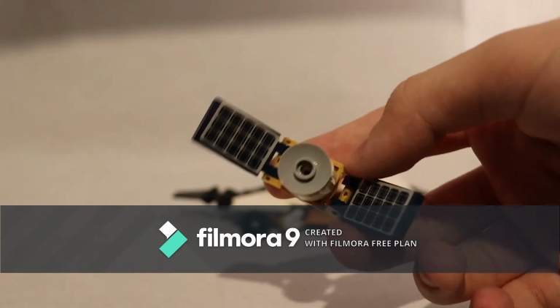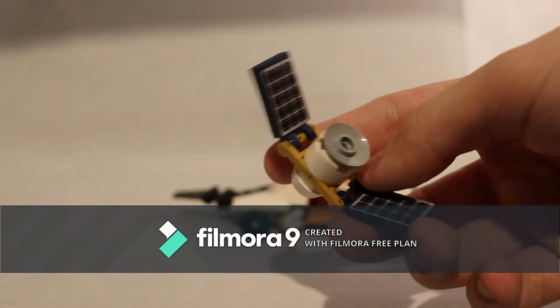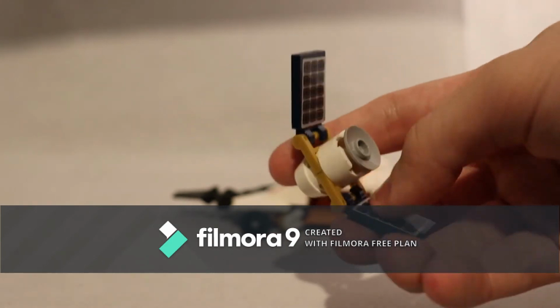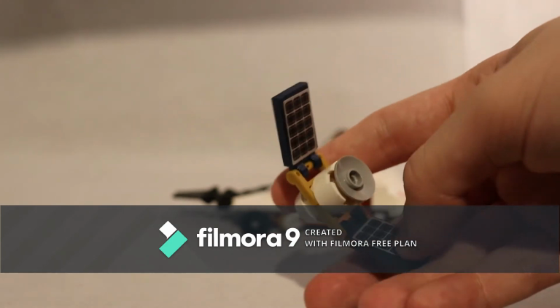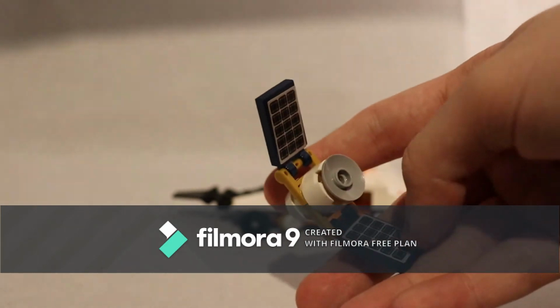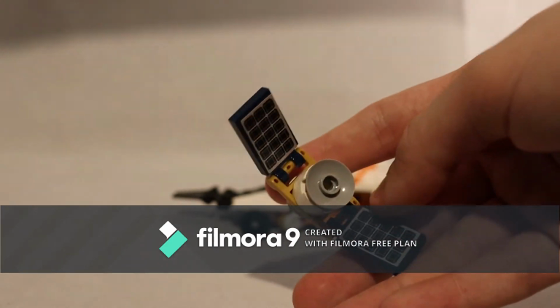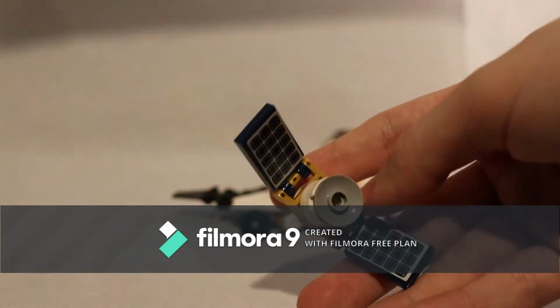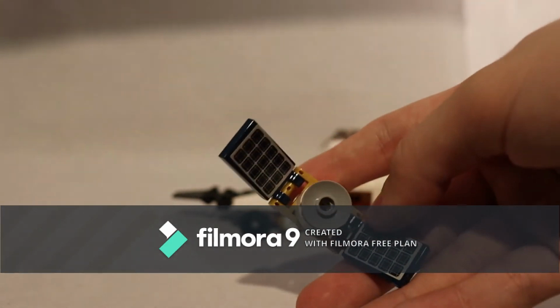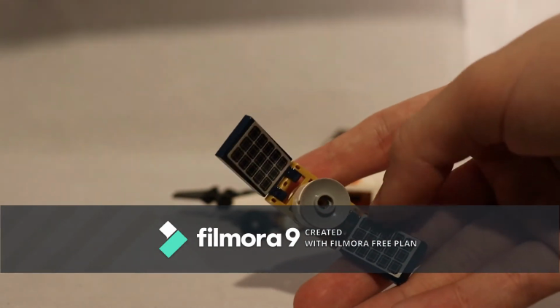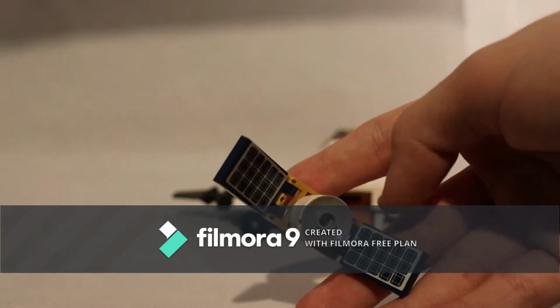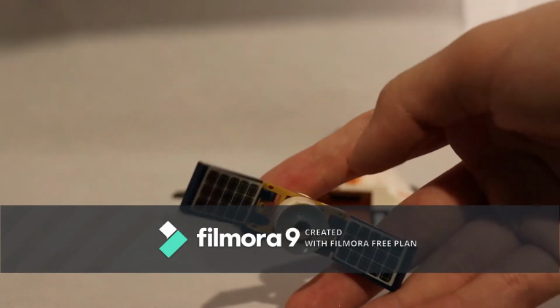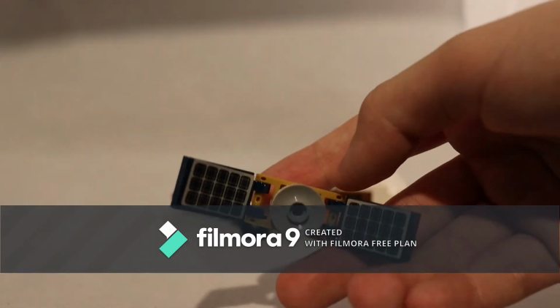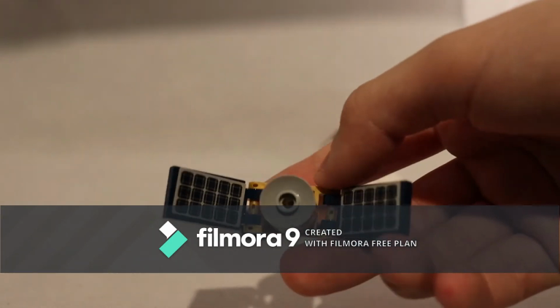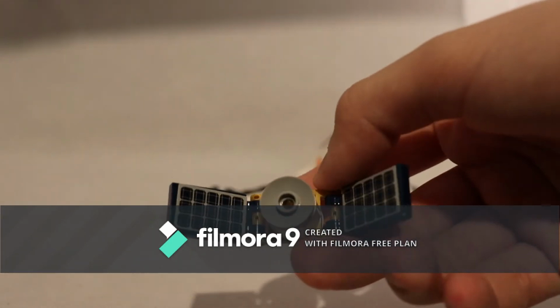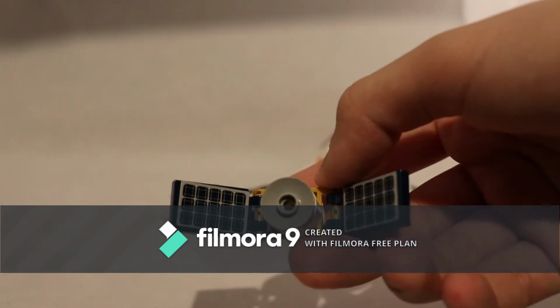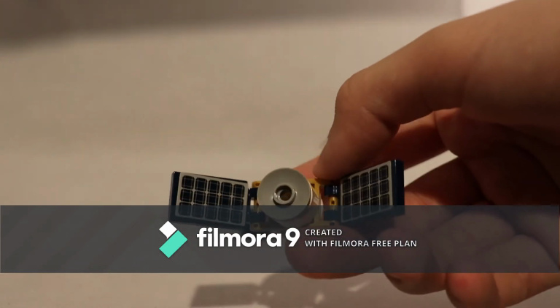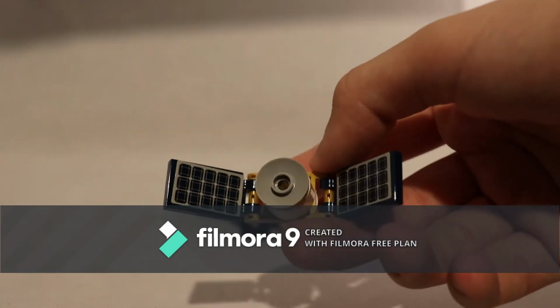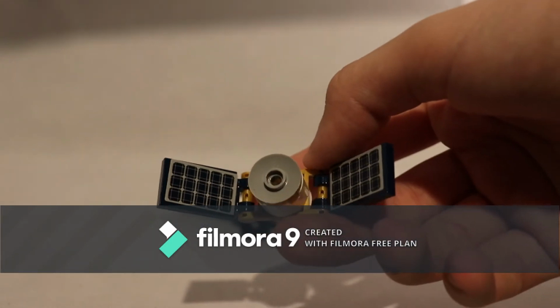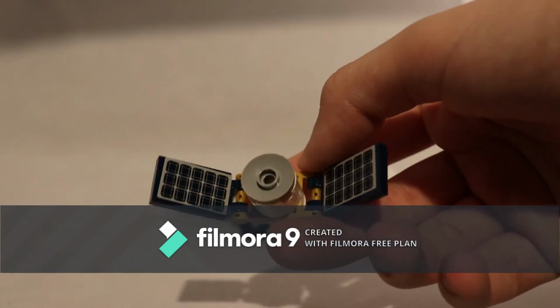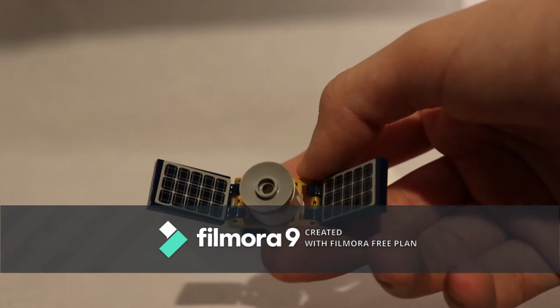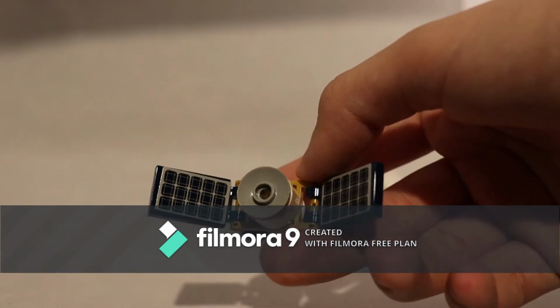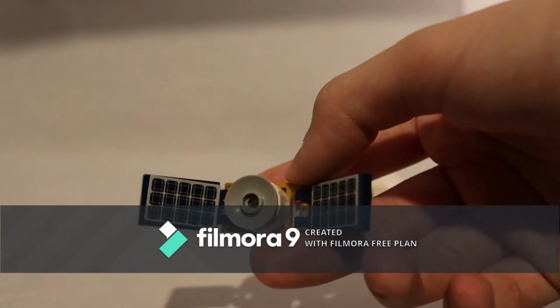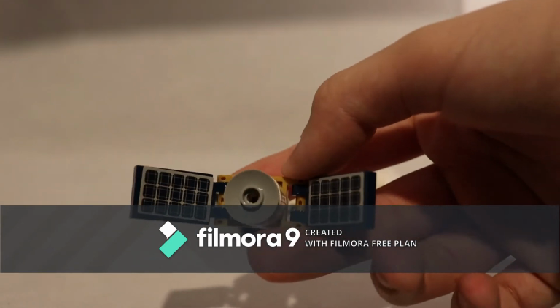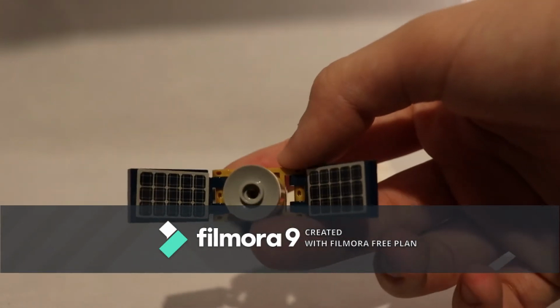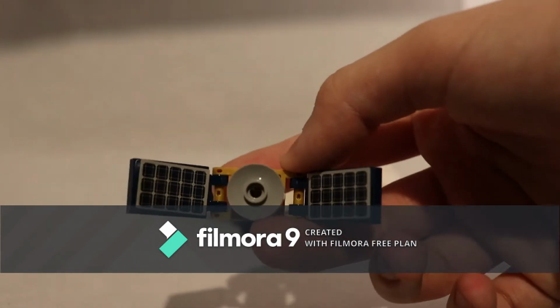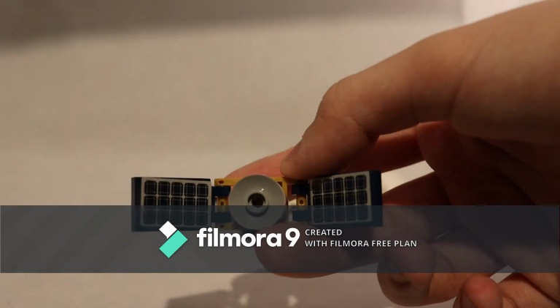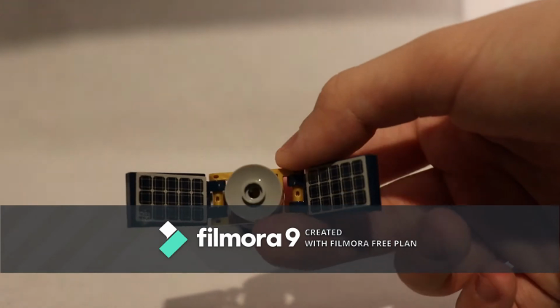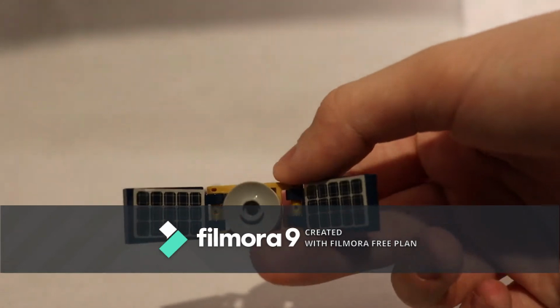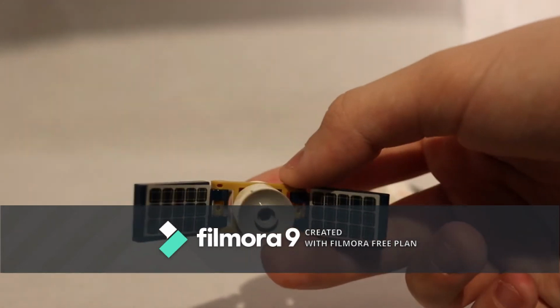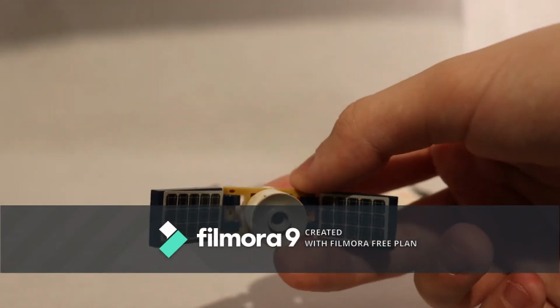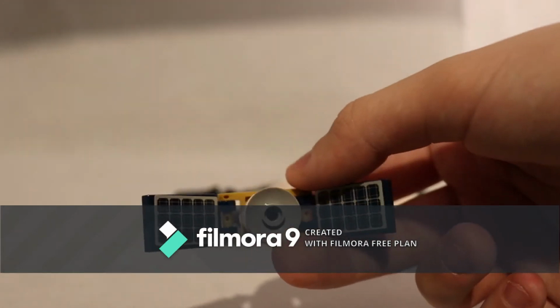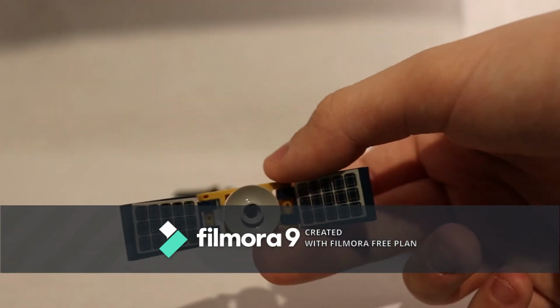With the solar panels, which are stickers, it just orbits the planet.